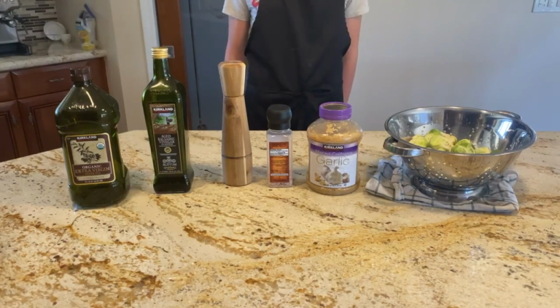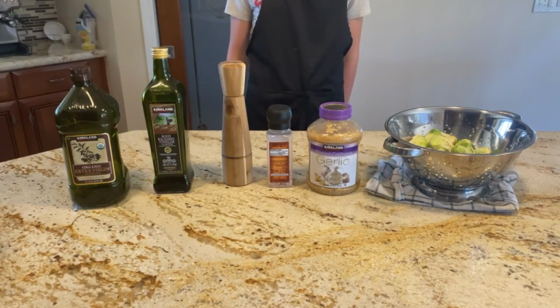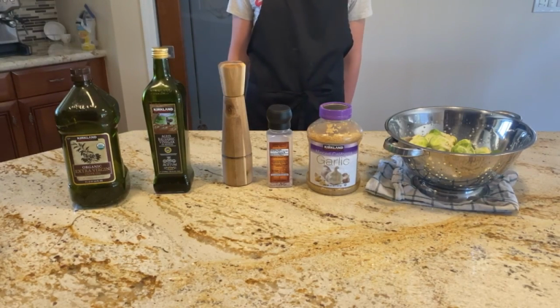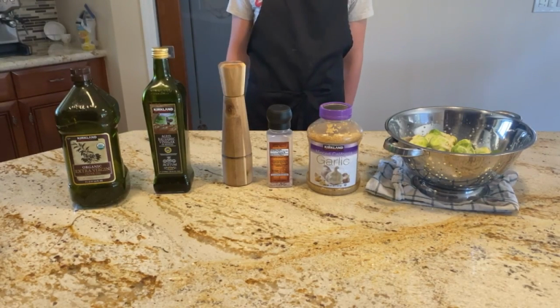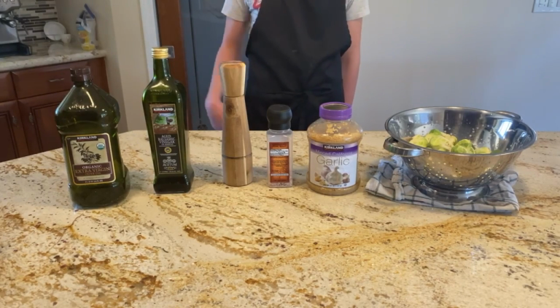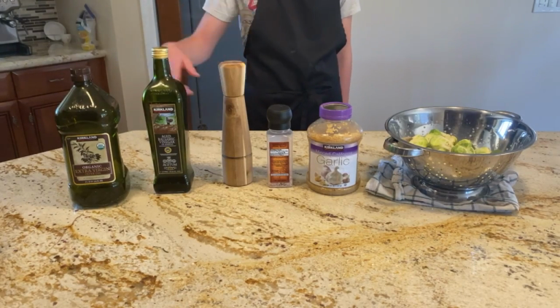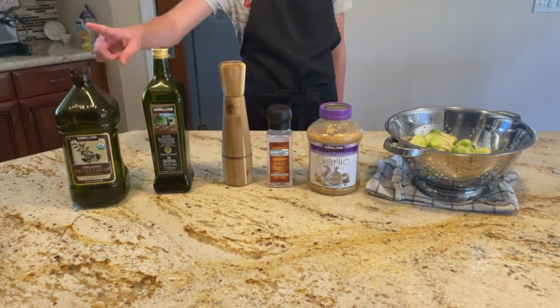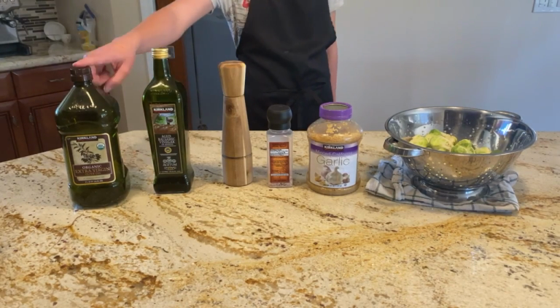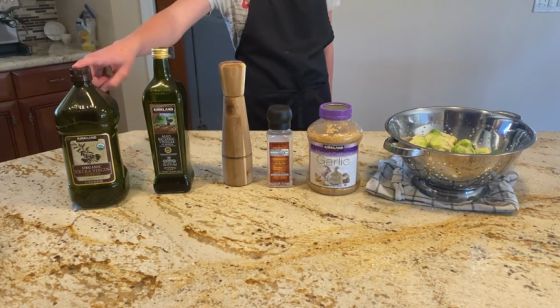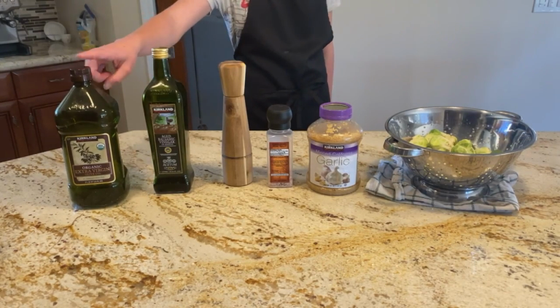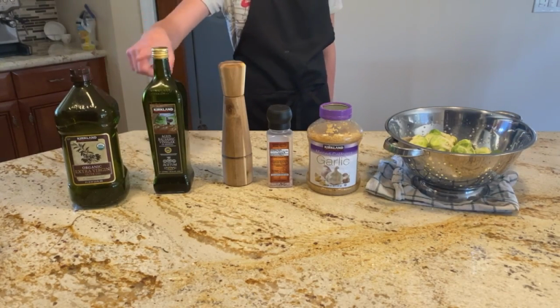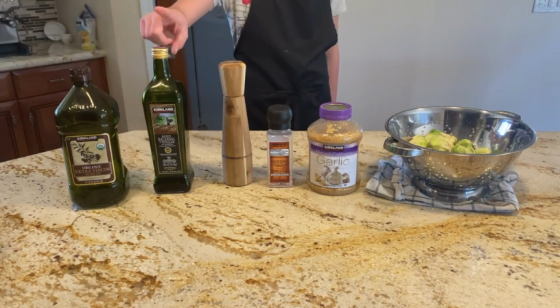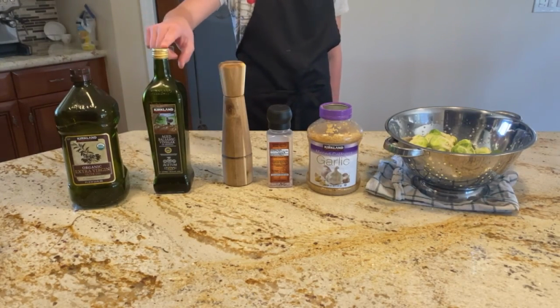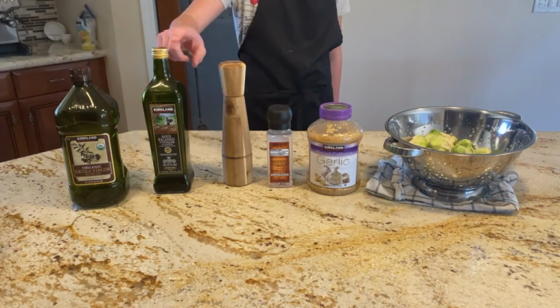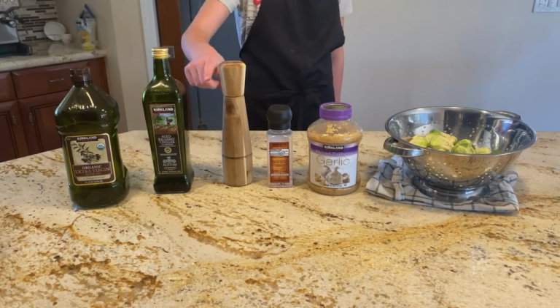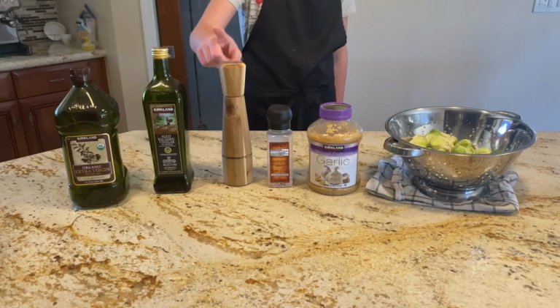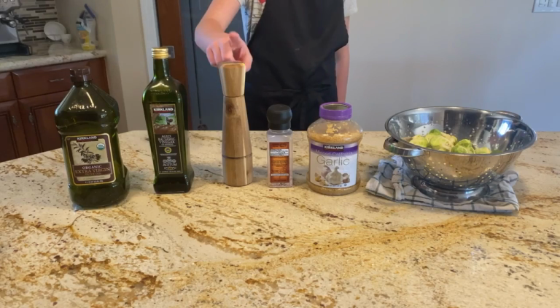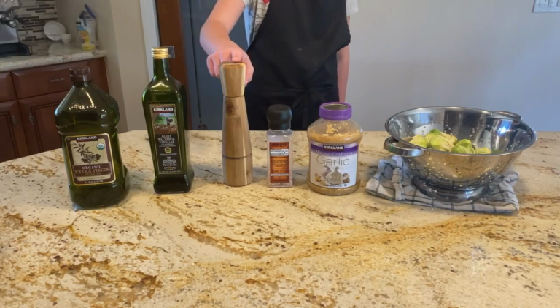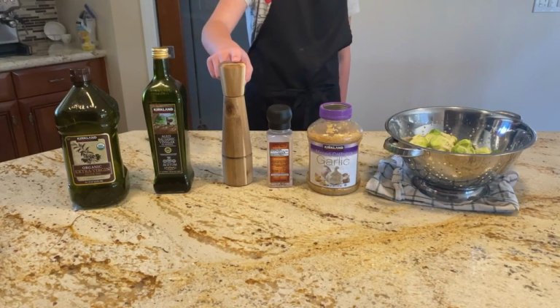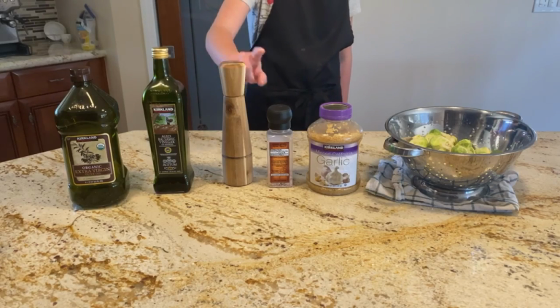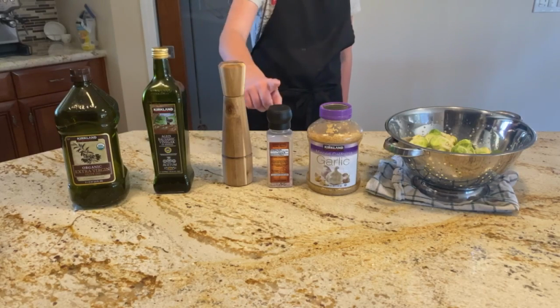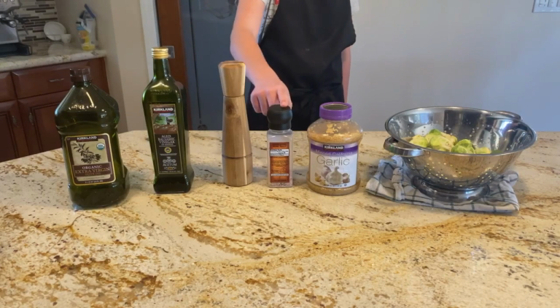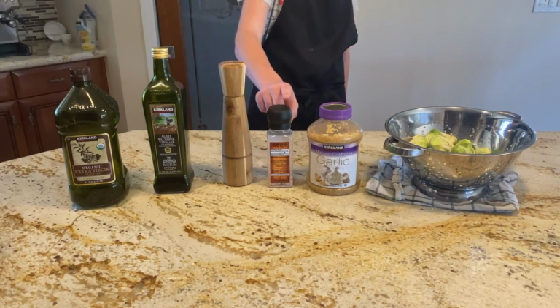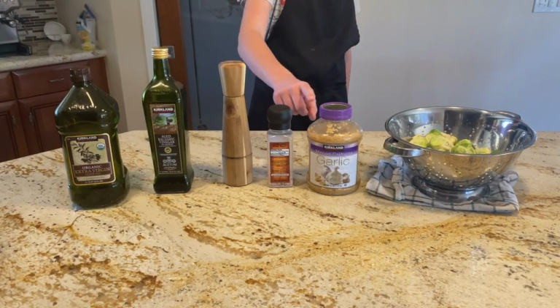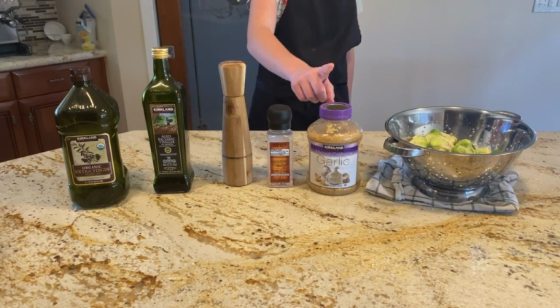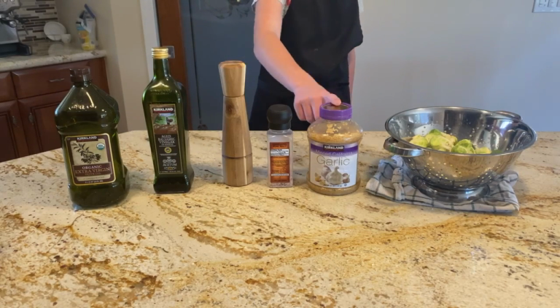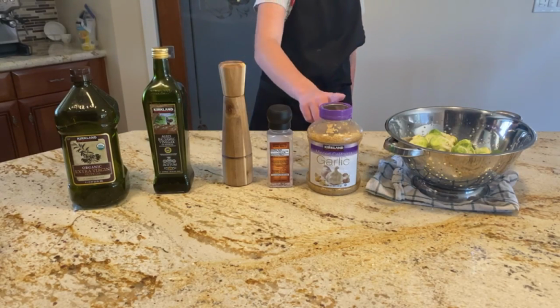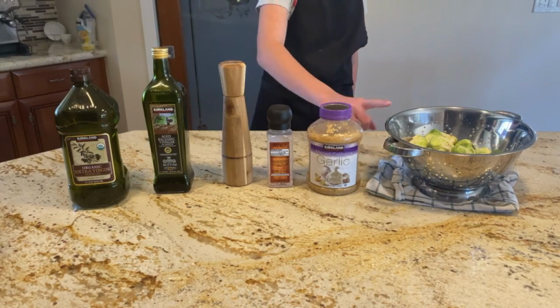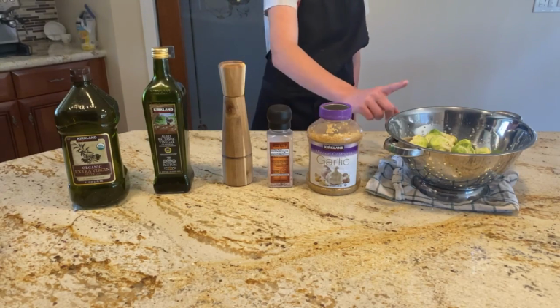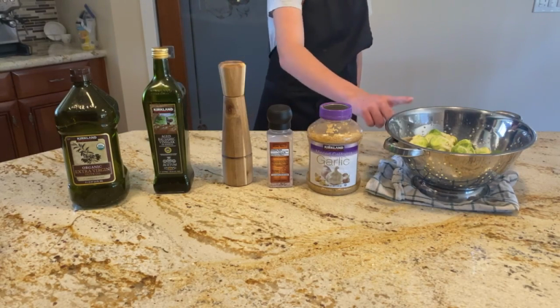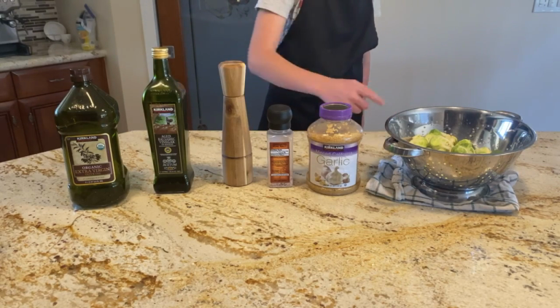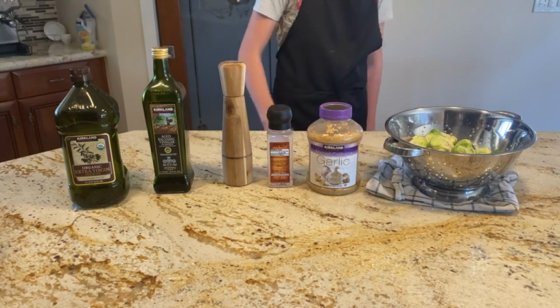For this you'll need olive oil, balsamic vinegar, pepper, salt, garlic, and Brussels sprouts.